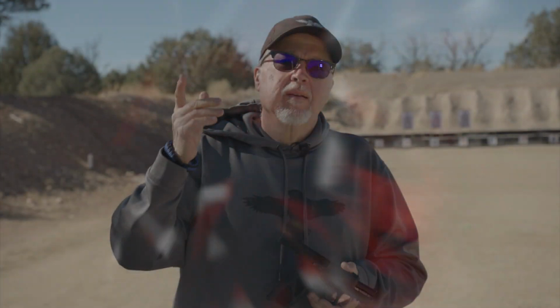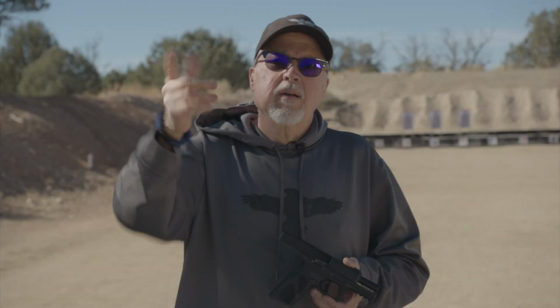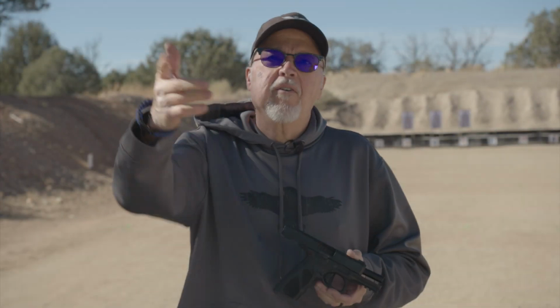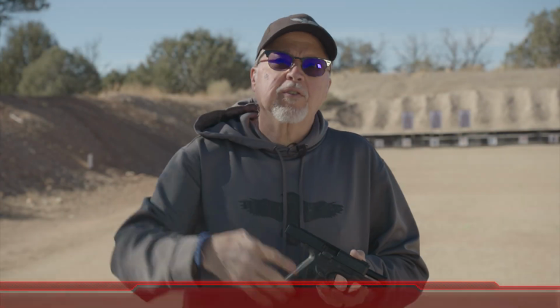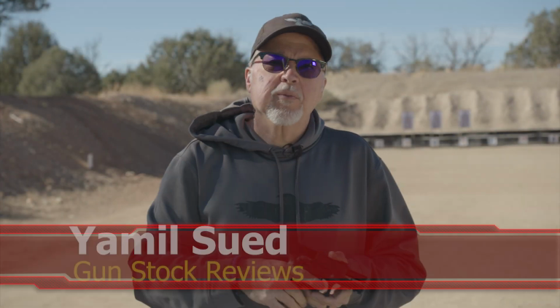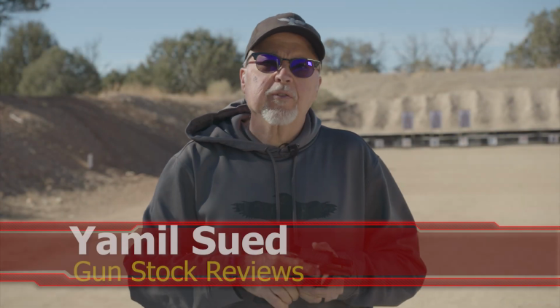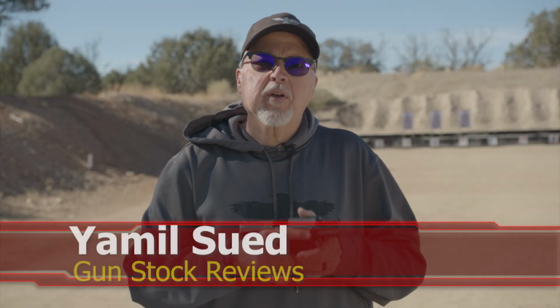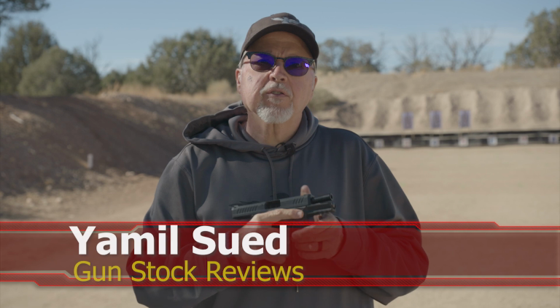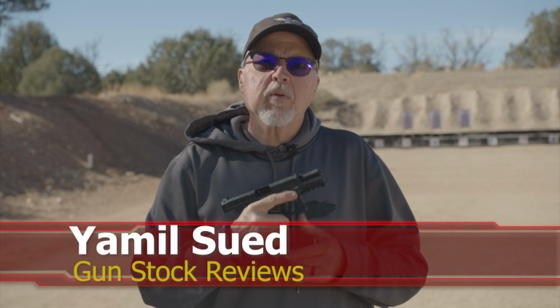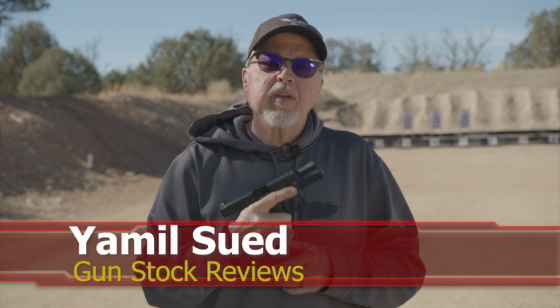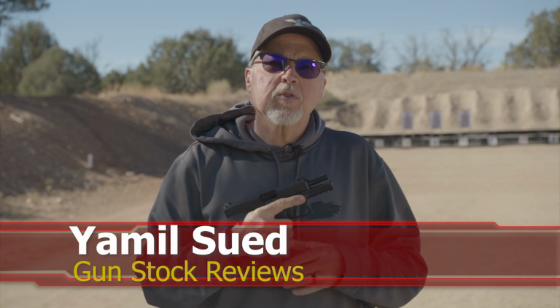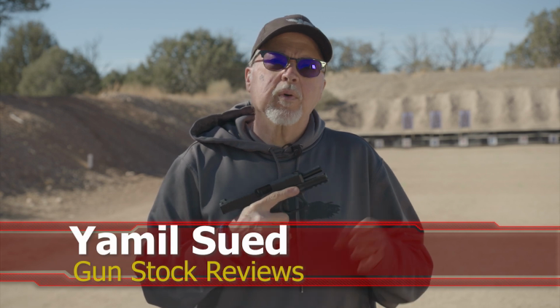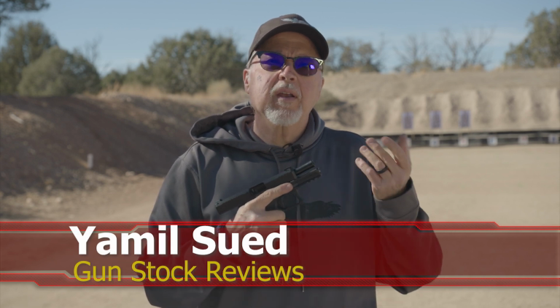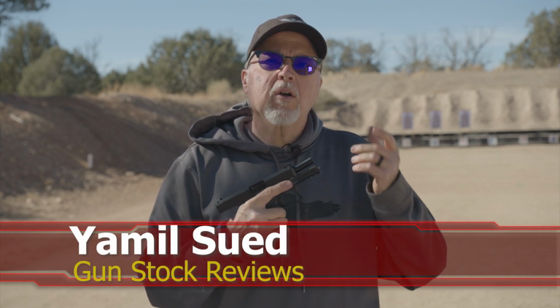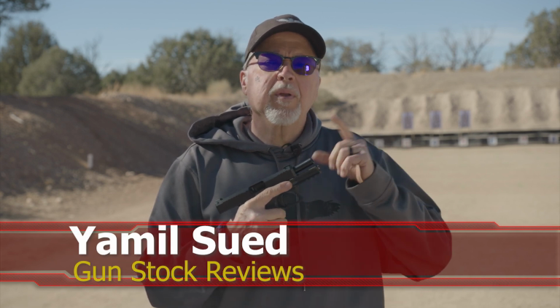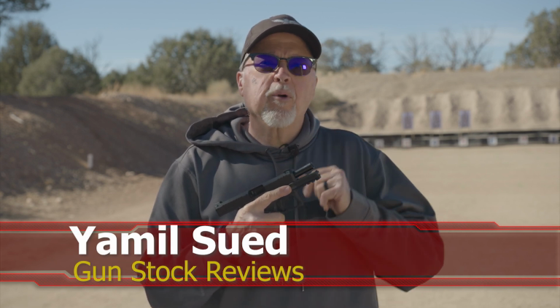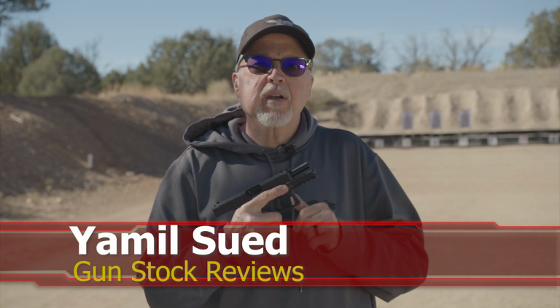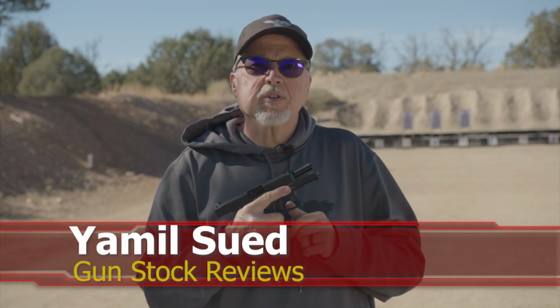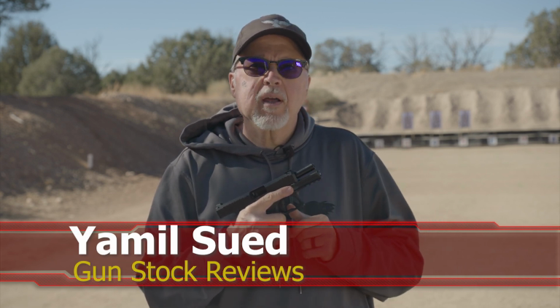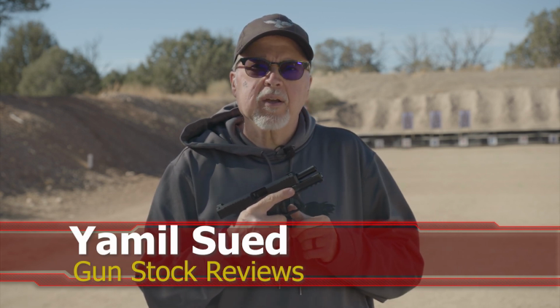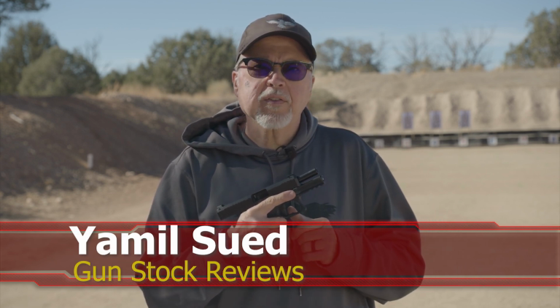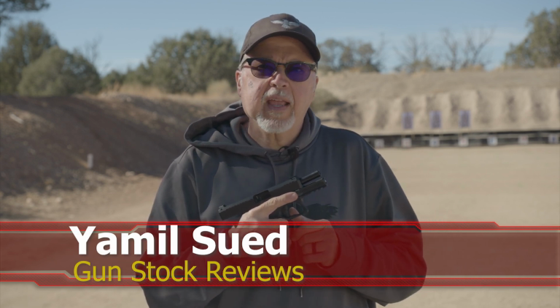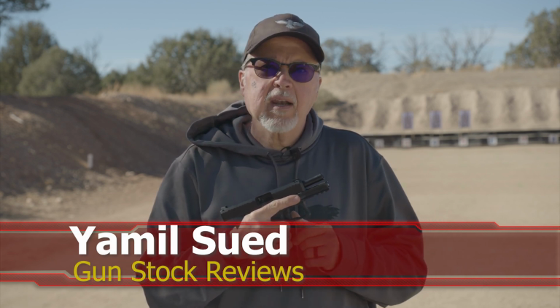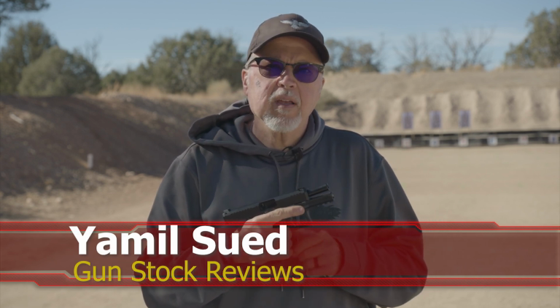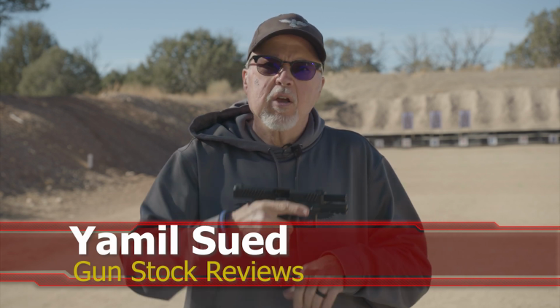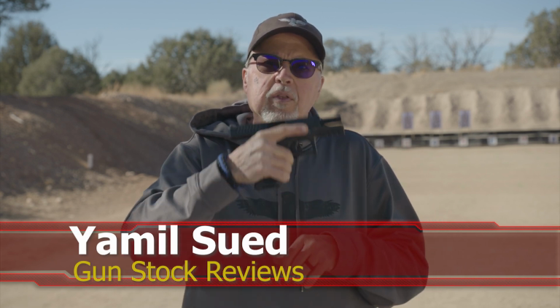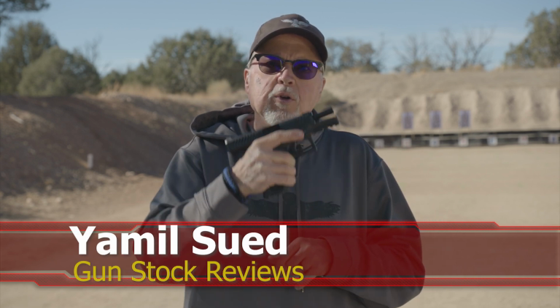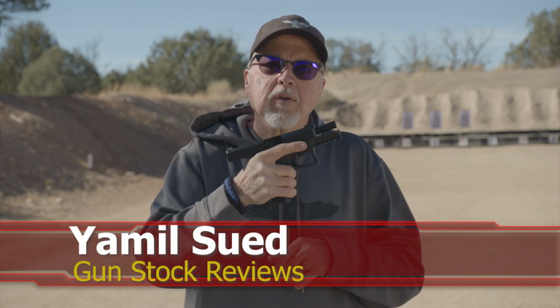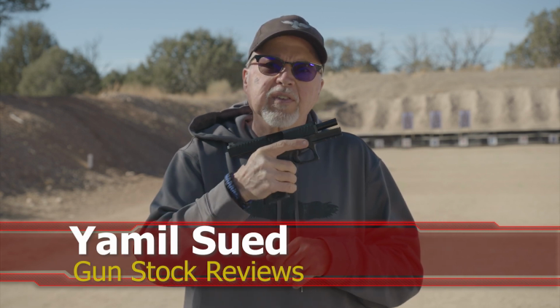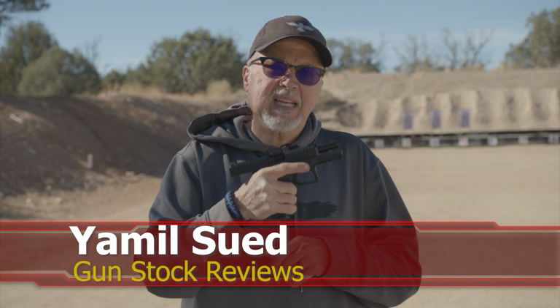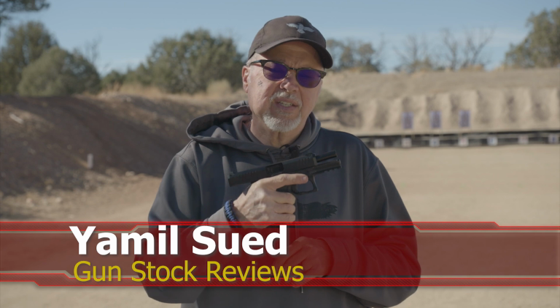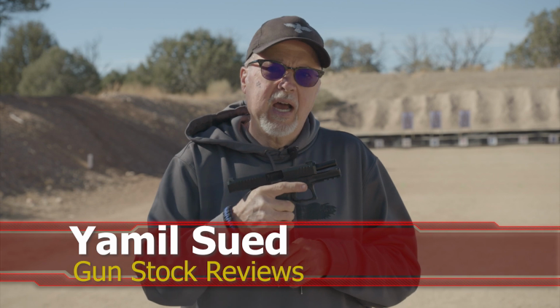Hello folks, this is Jamil Safer for Gunstark Reviews. We're here up in Polden, Arizona at Gunsite Academy with the Taurus TS9.